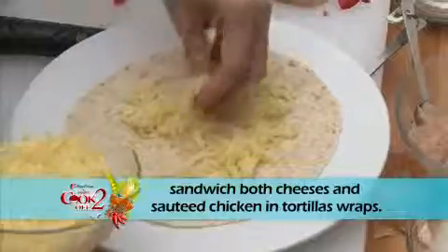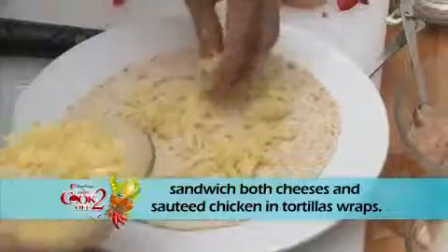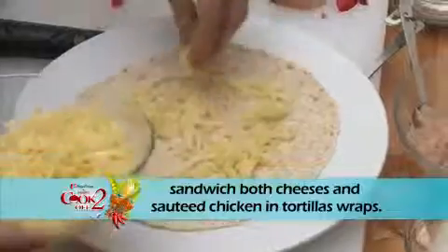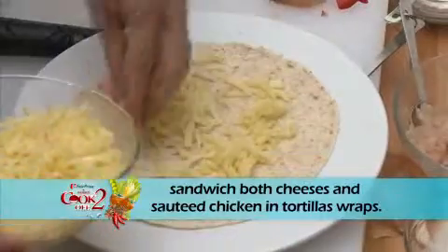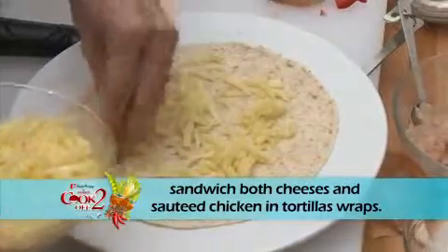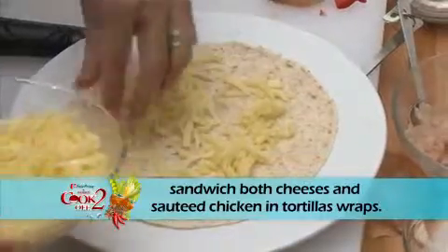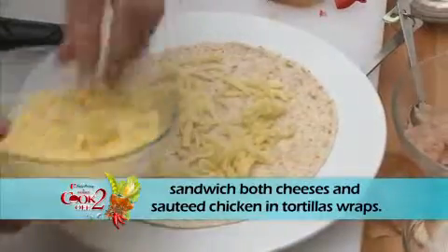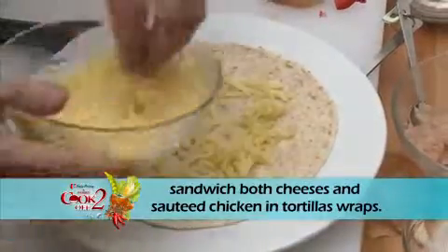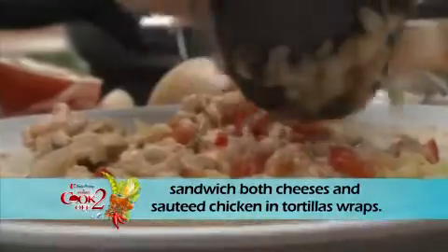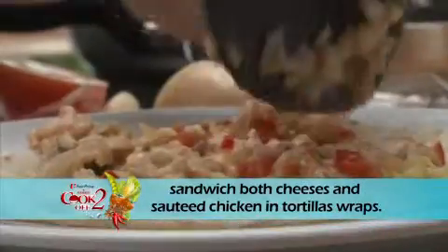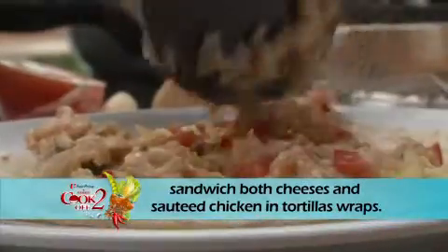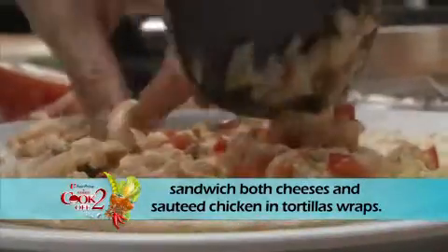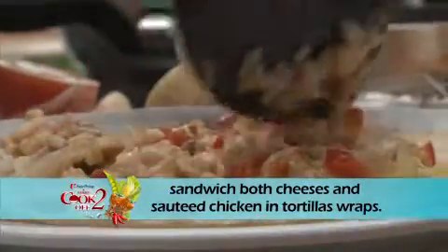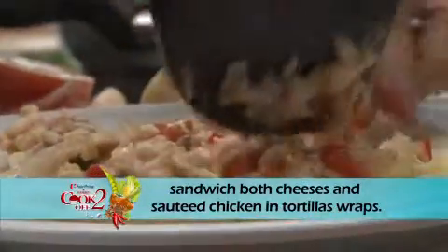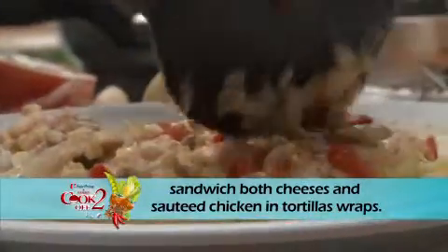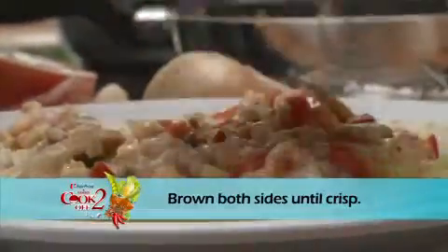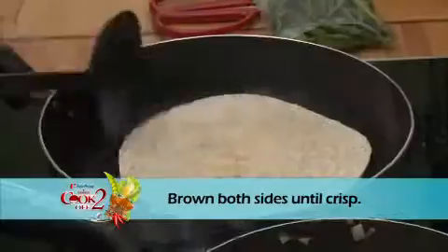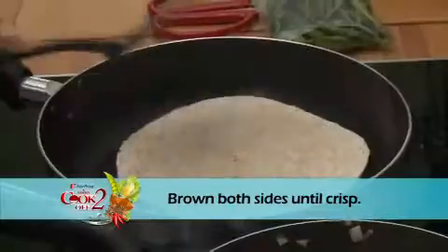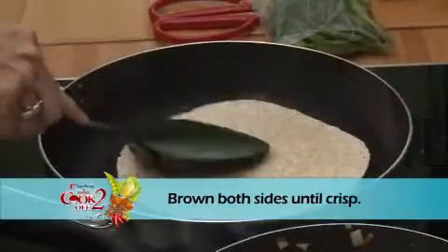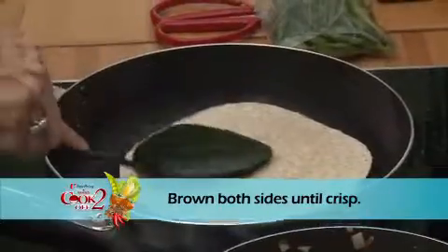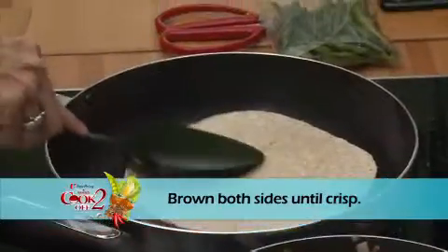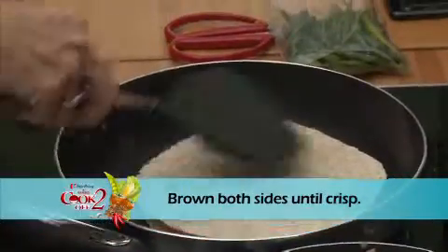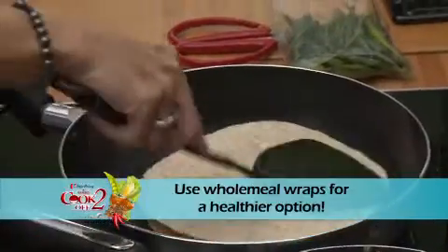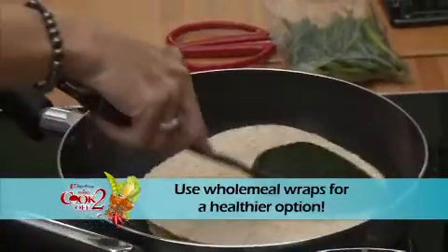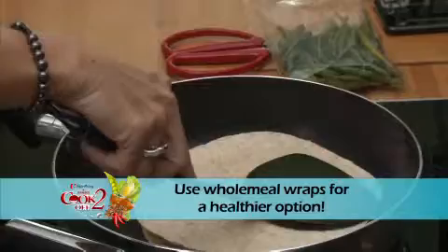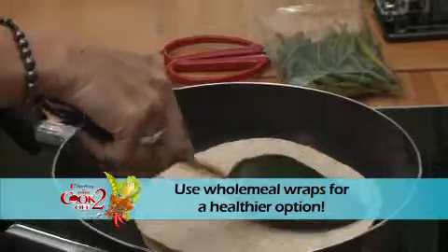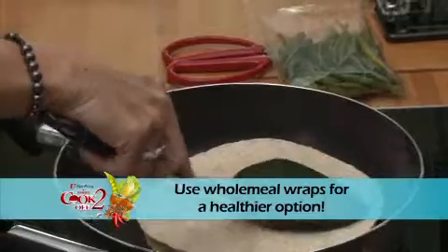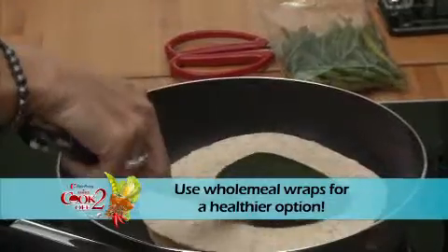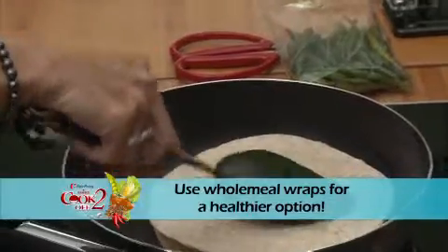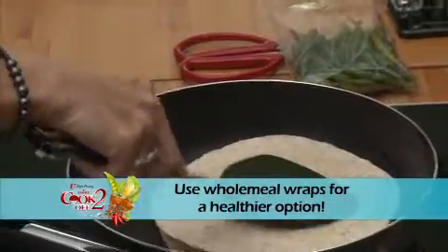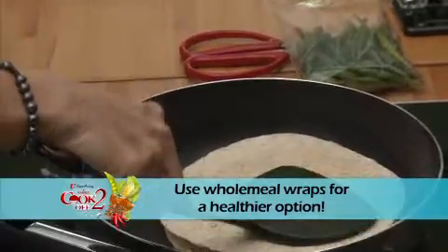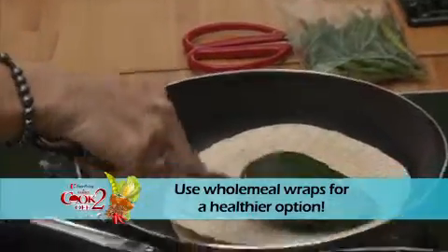sandwich both cheeses and sautéed chicken in tortilla wraps. Brown both sides until crisp. Use wholemeal wraps for a healthier option.